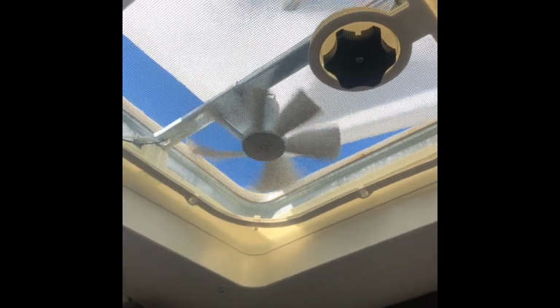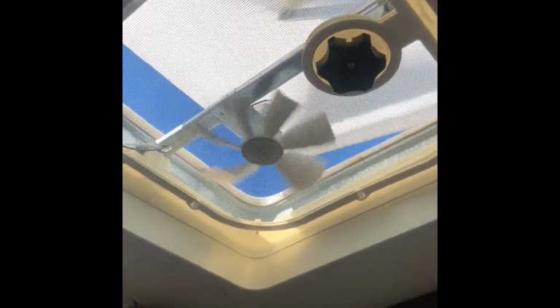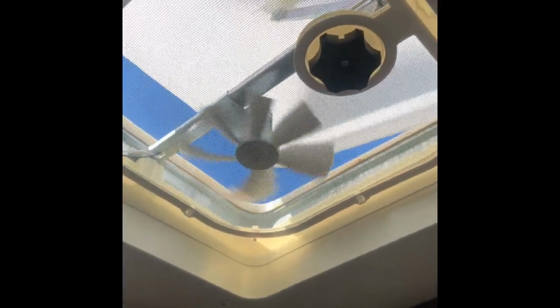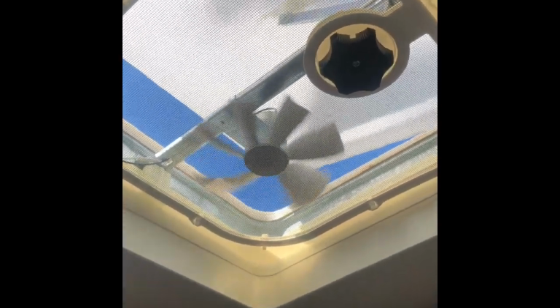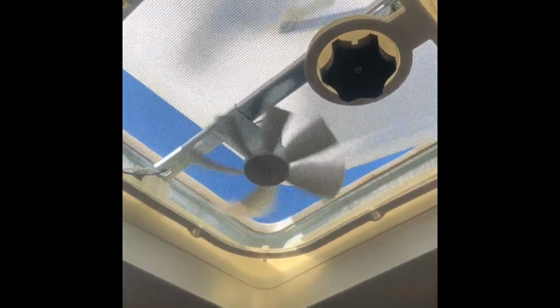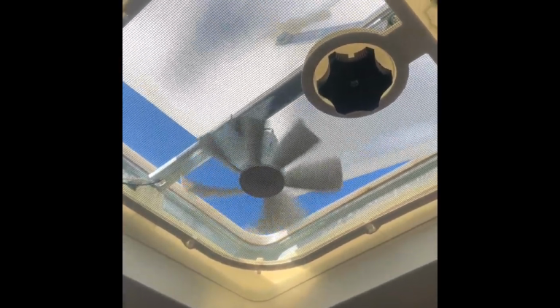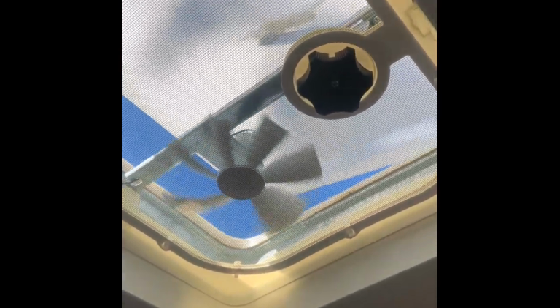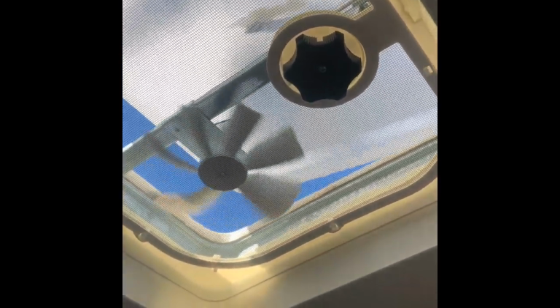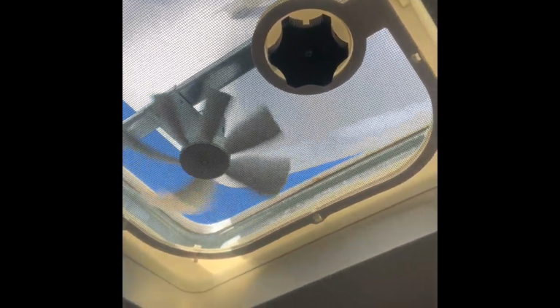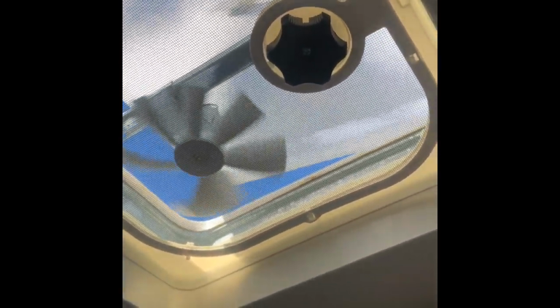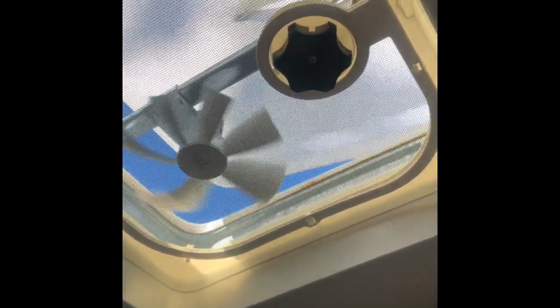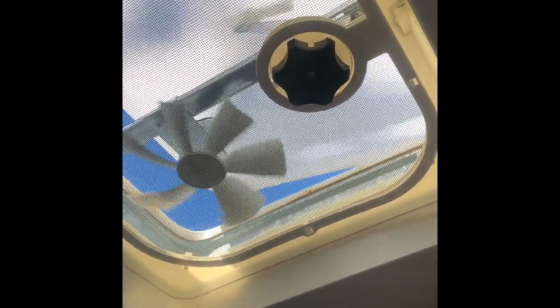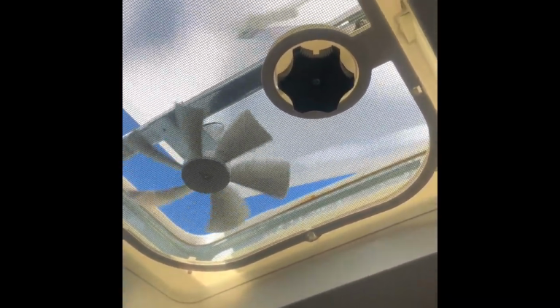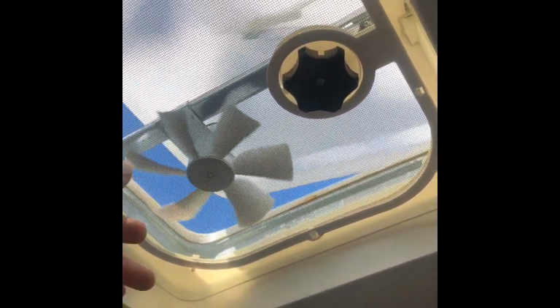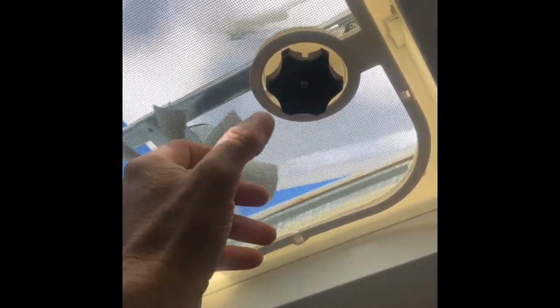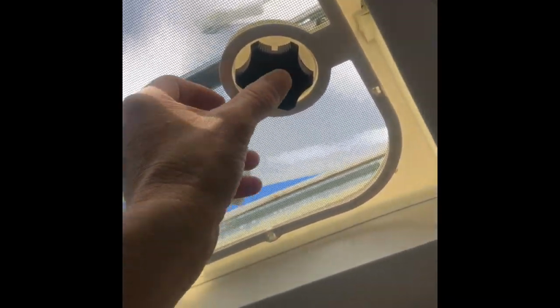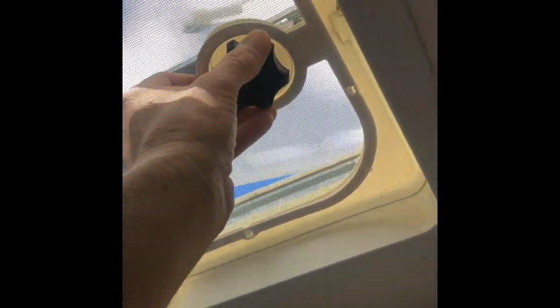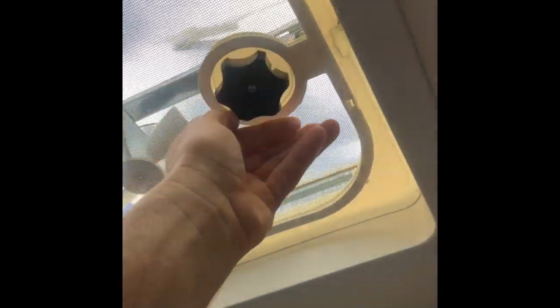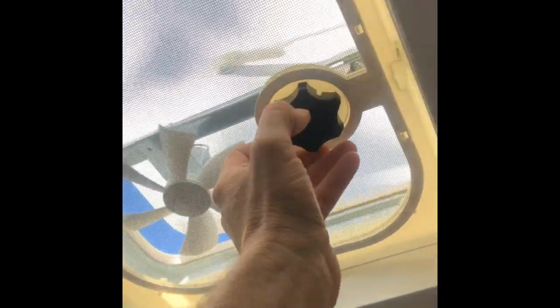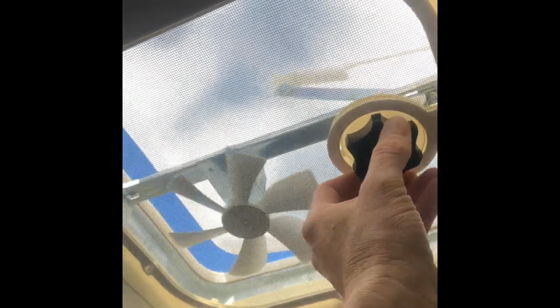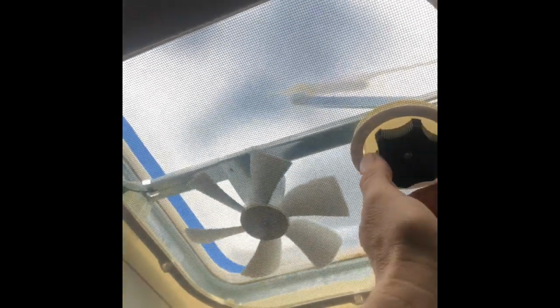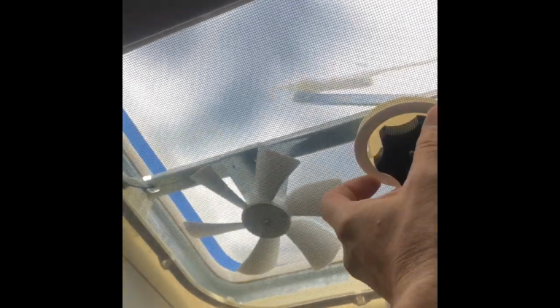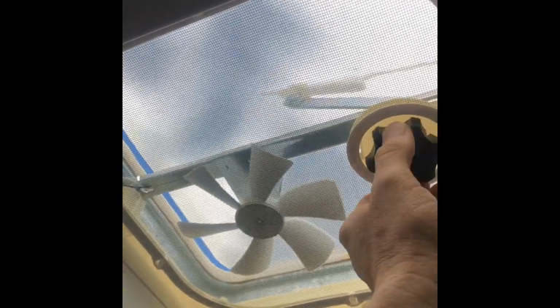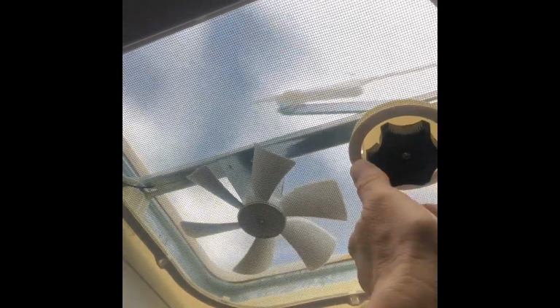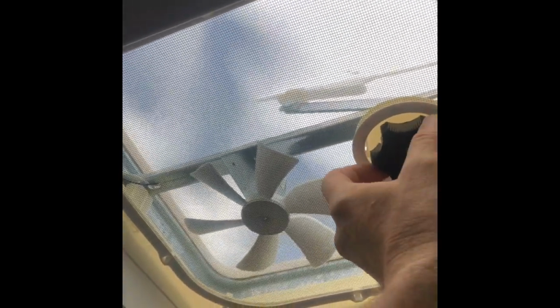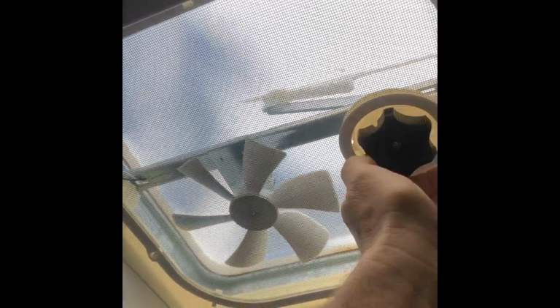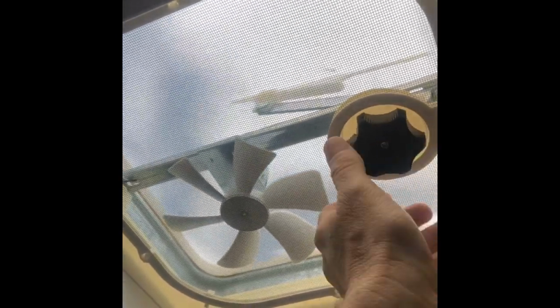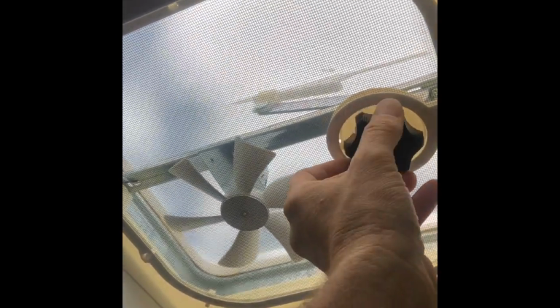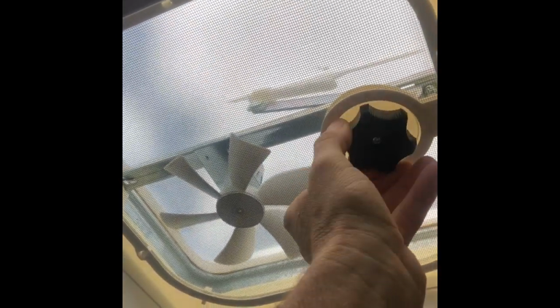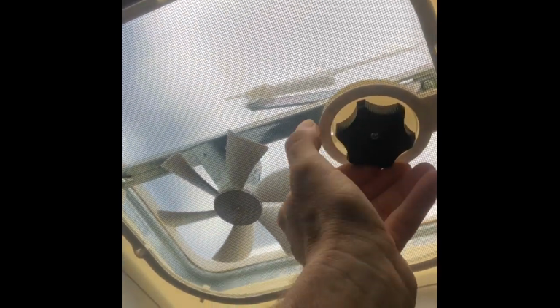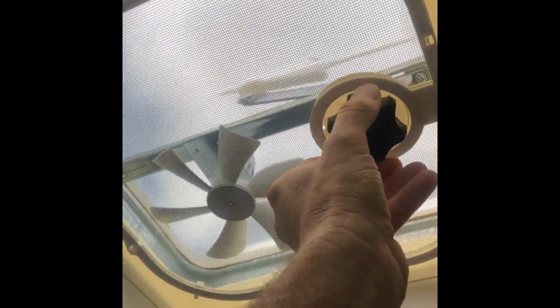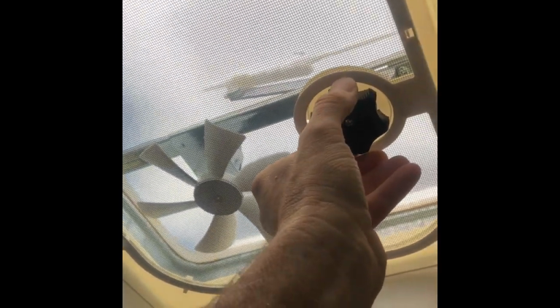Turn the bathroom fan off and lower the hatch in preparation for travel.